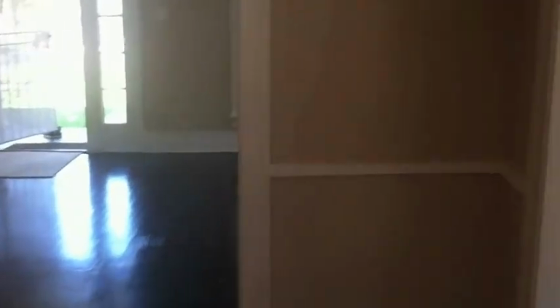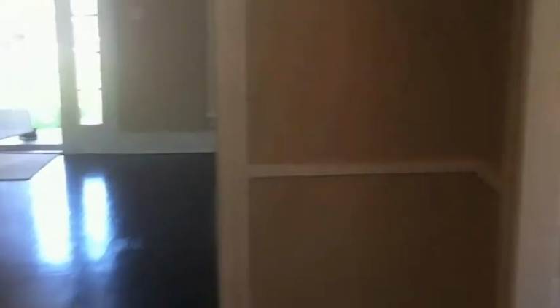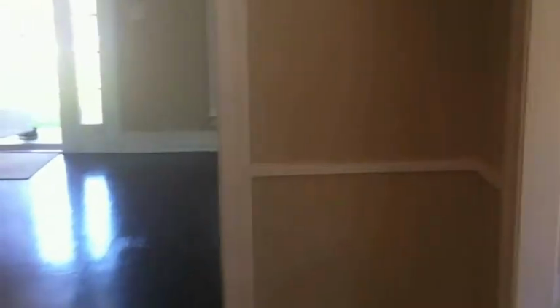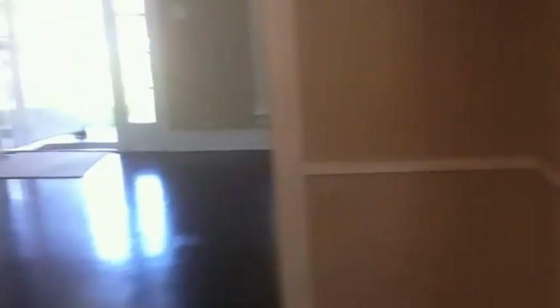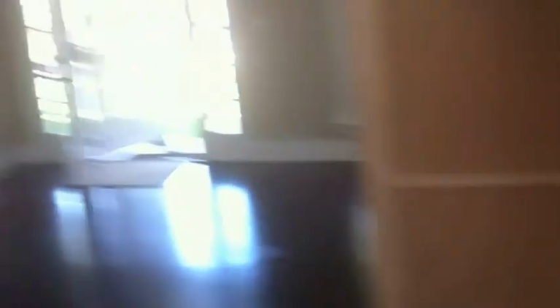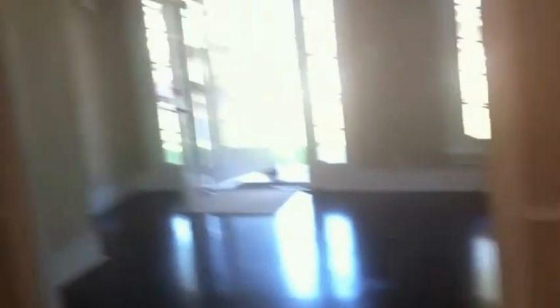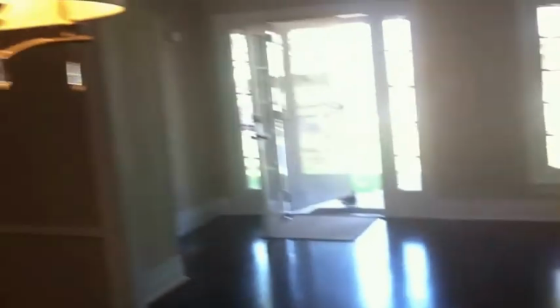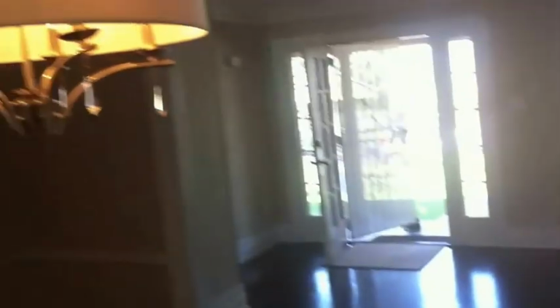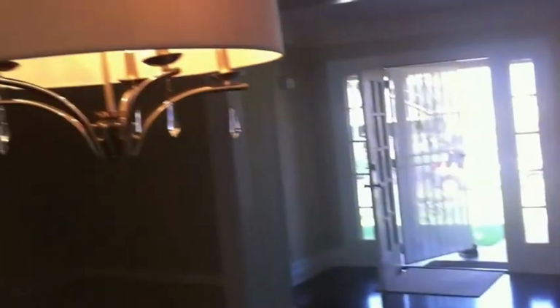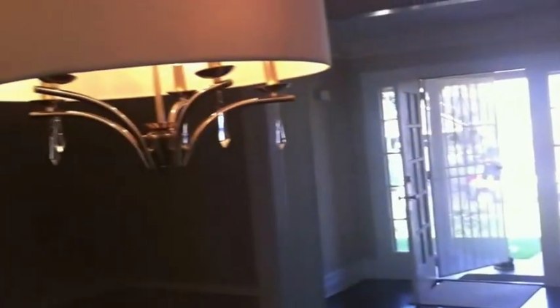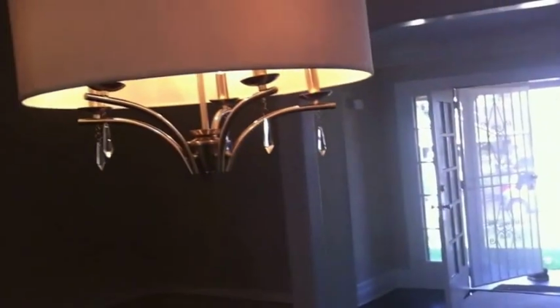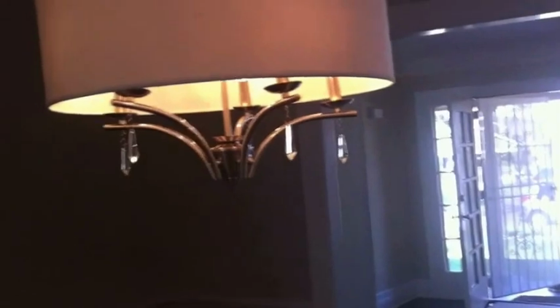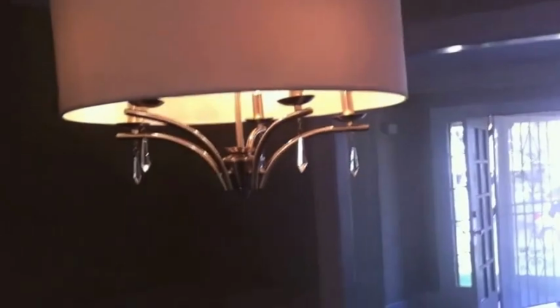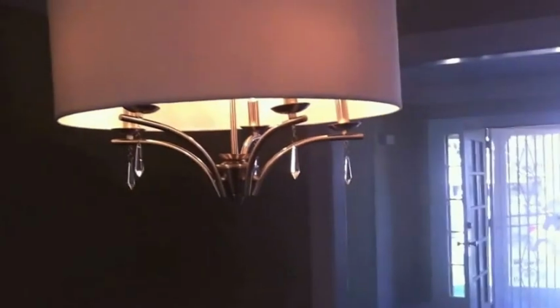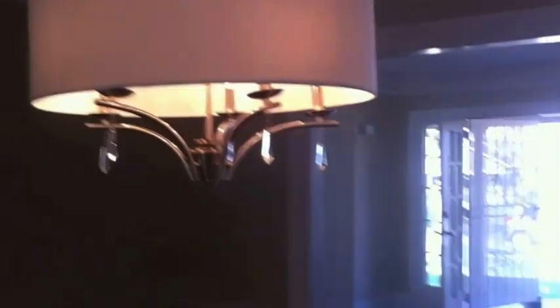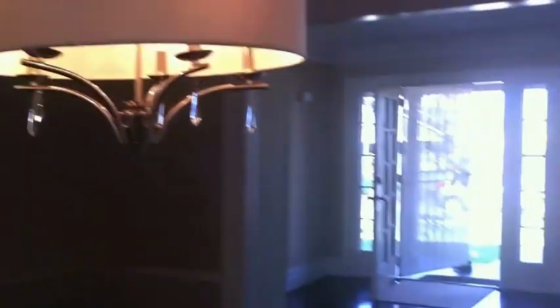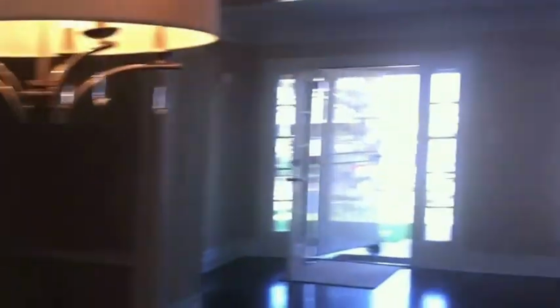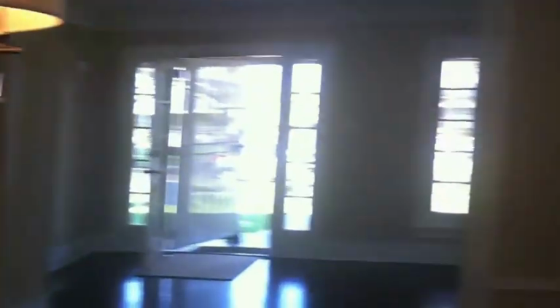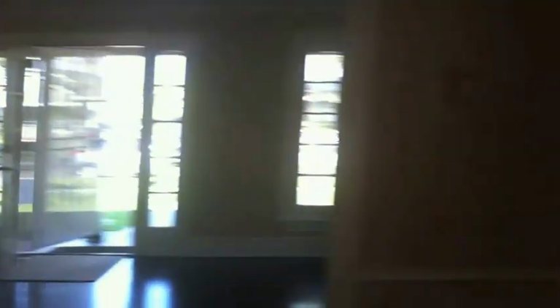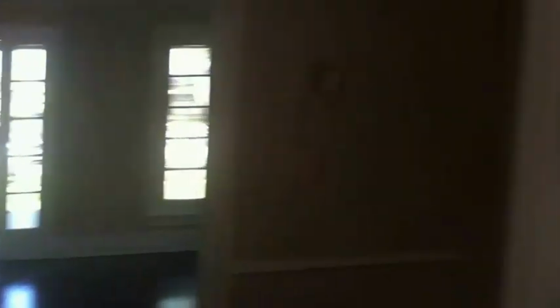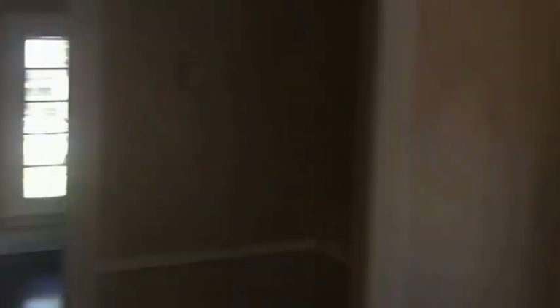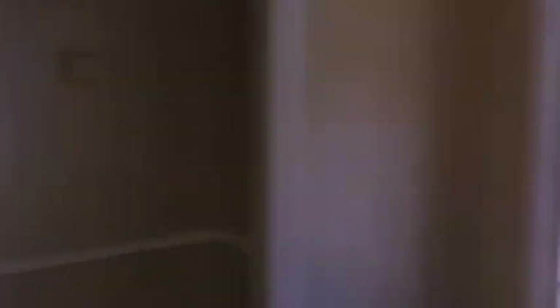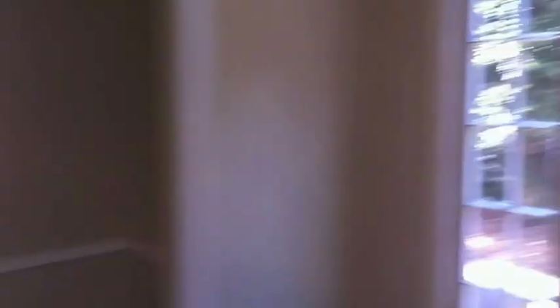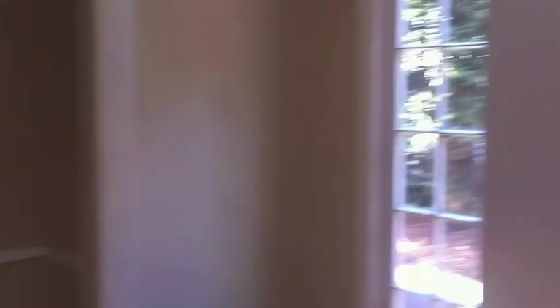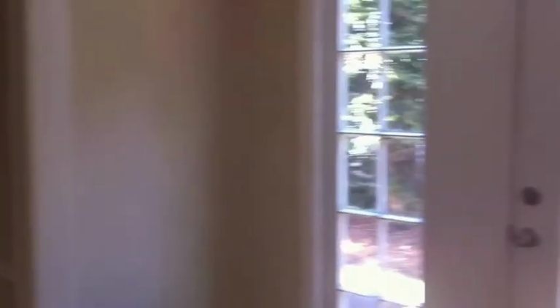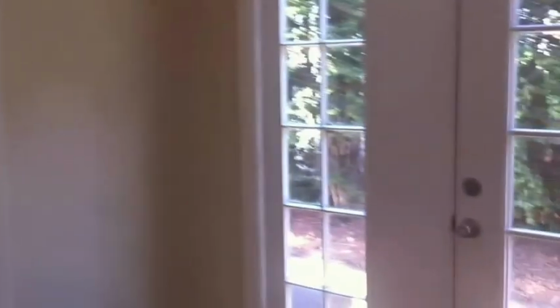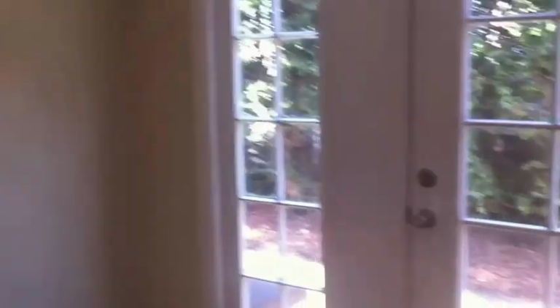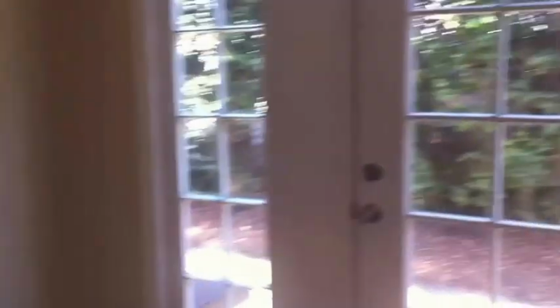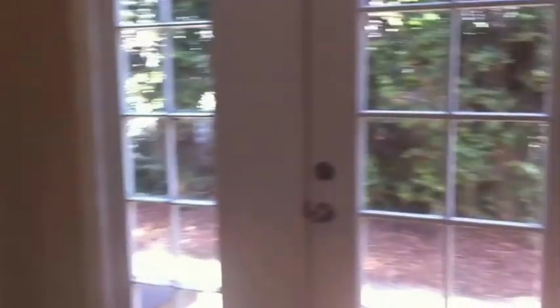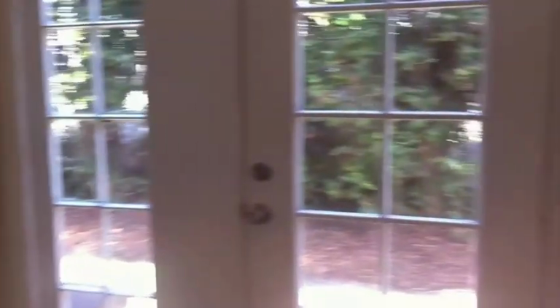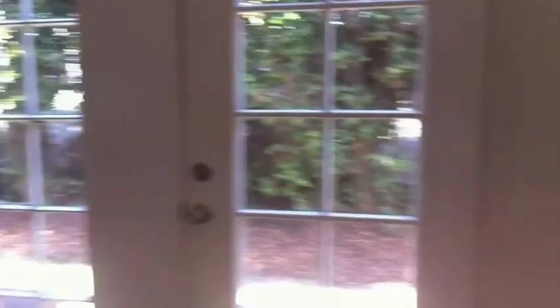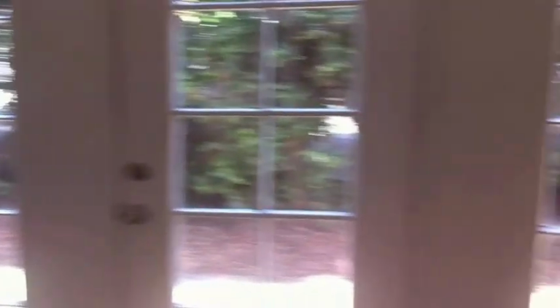The dining room has a beautiful chandelier and opens to the side of the house.